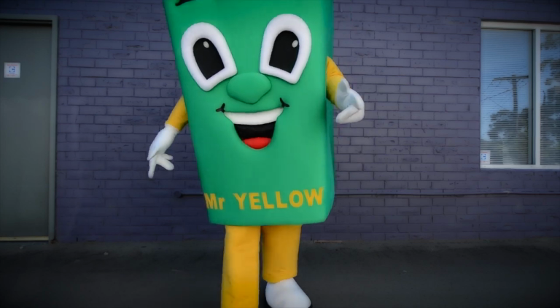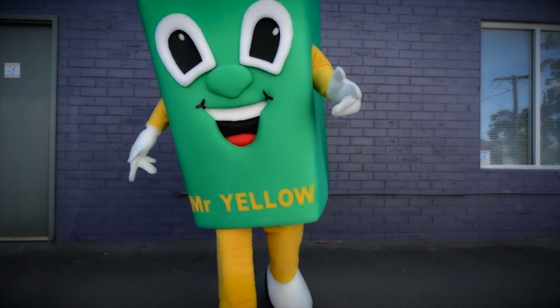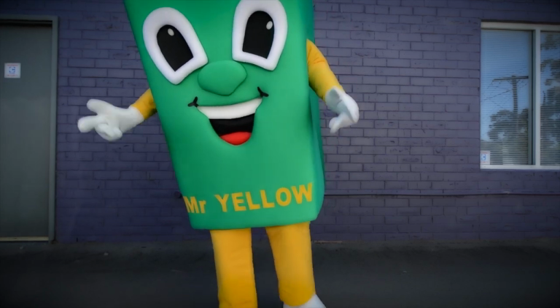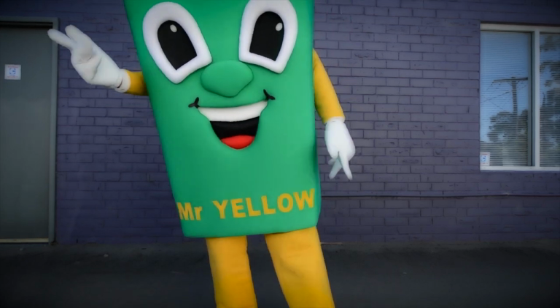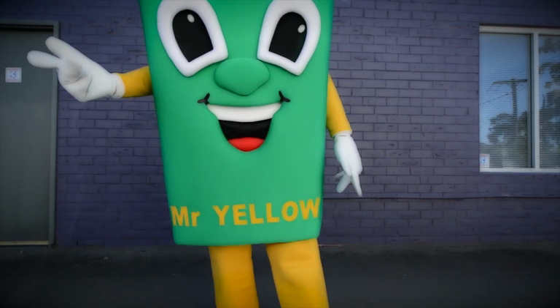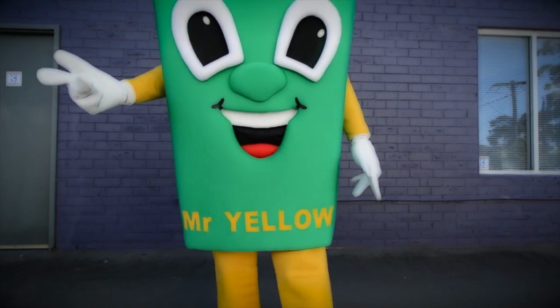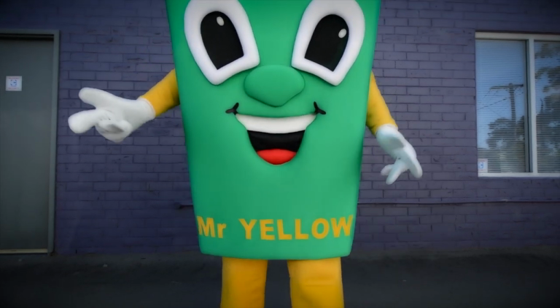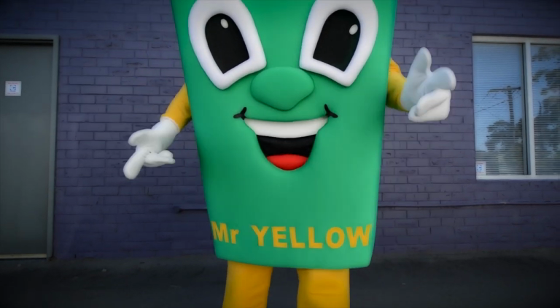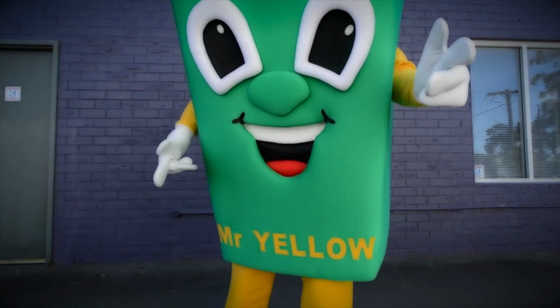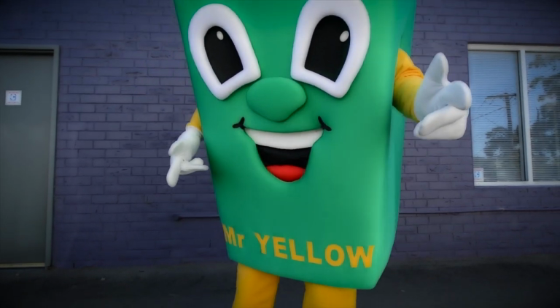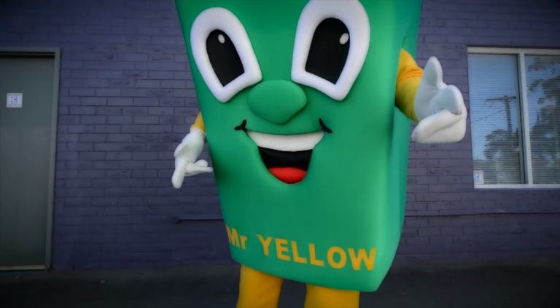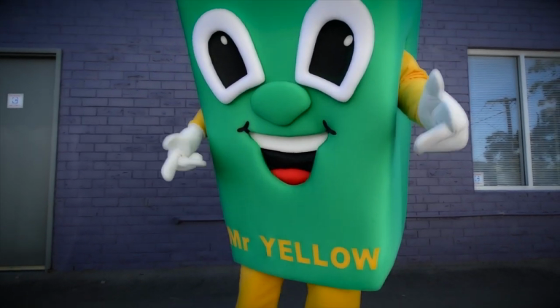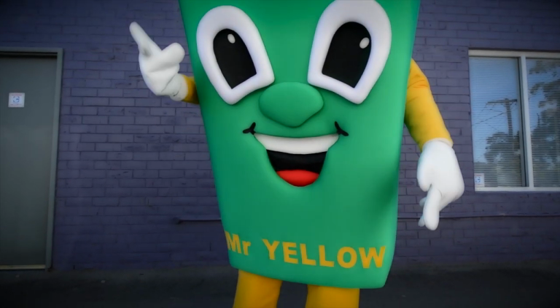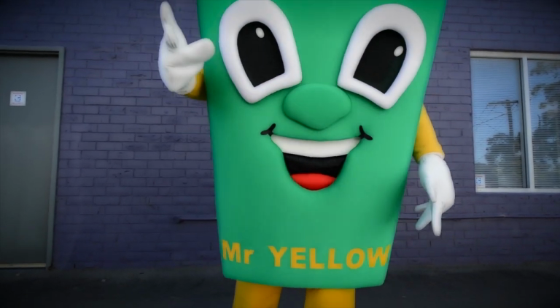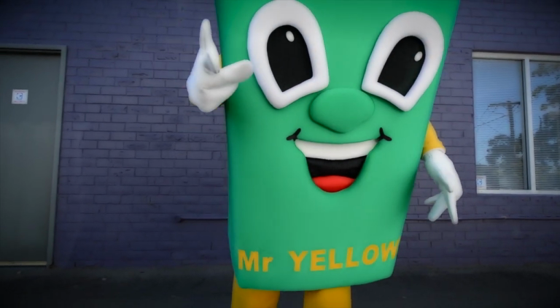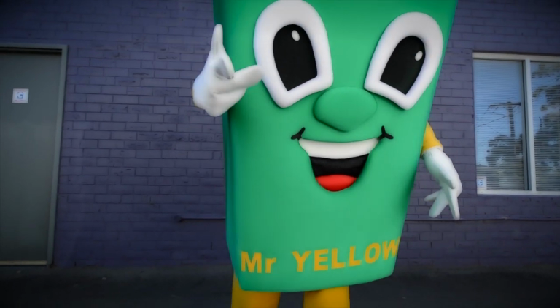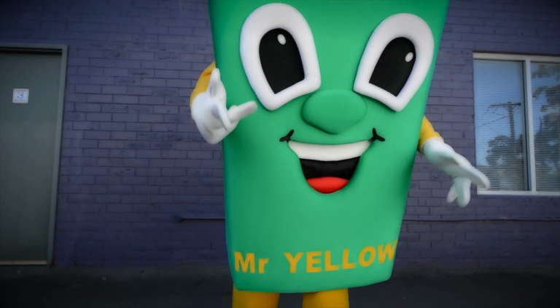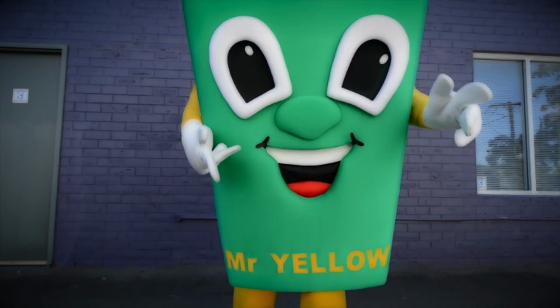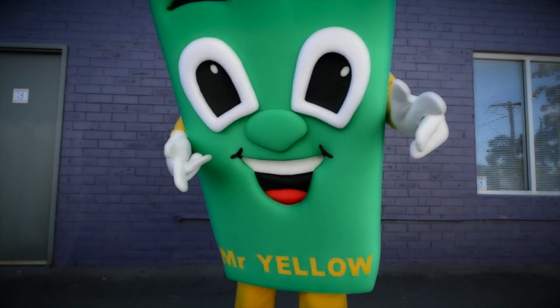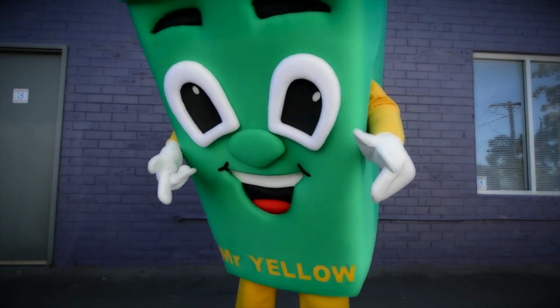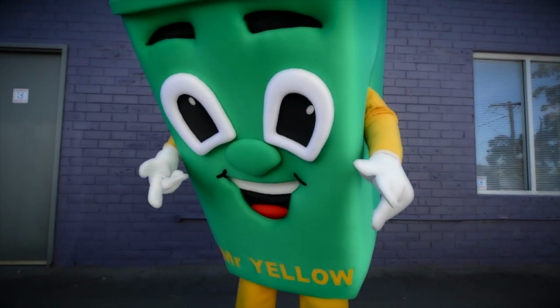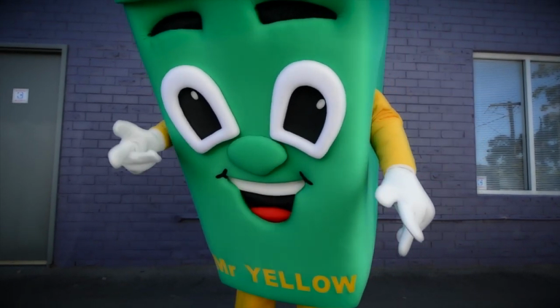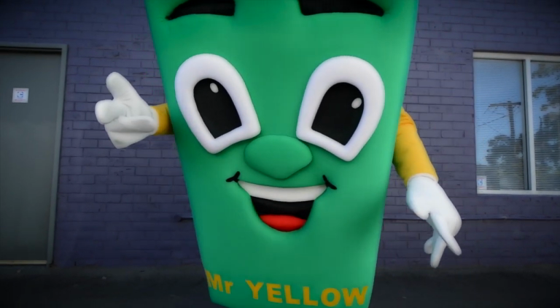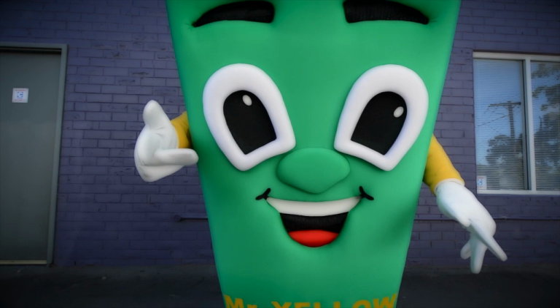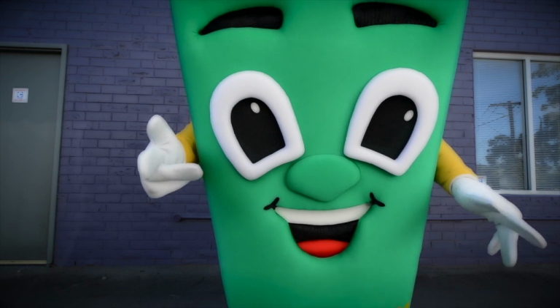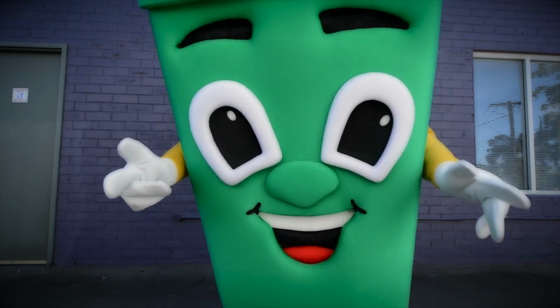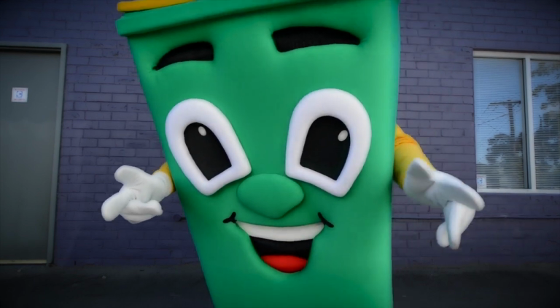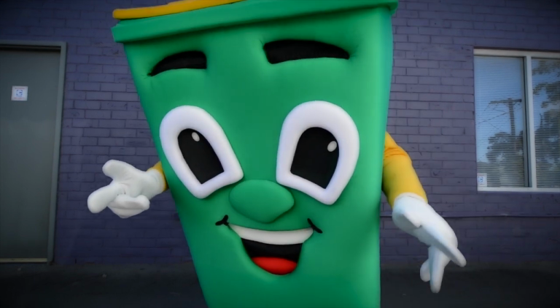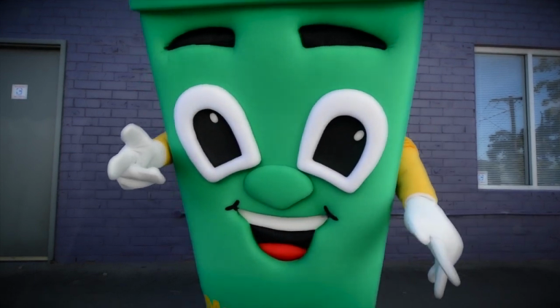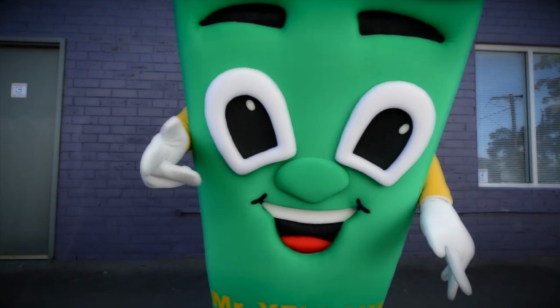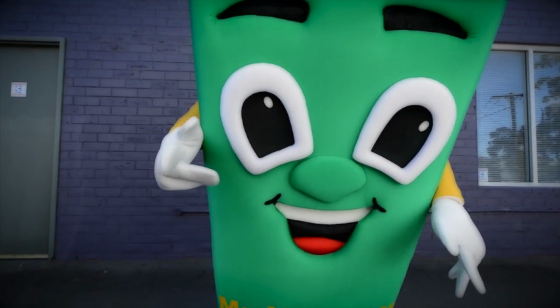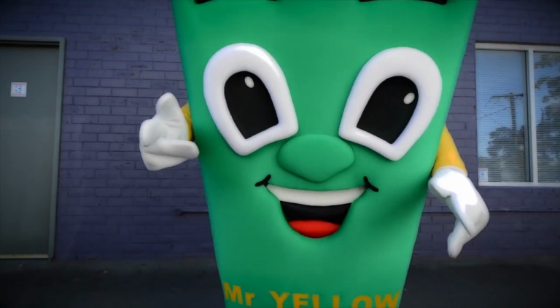Hi, I'm Mr Yellow and I'm here to help you with 6 quick tips to recycle right this year.